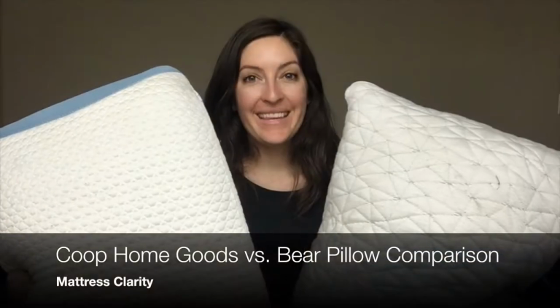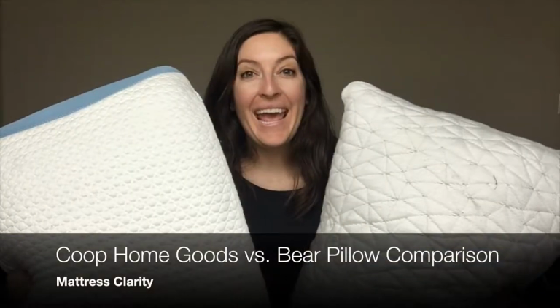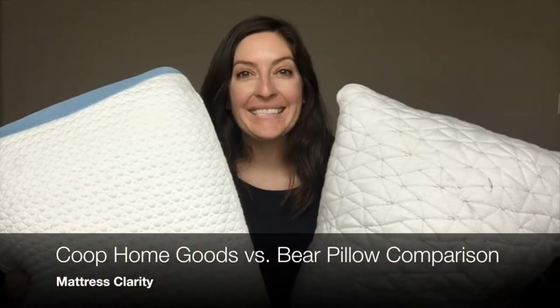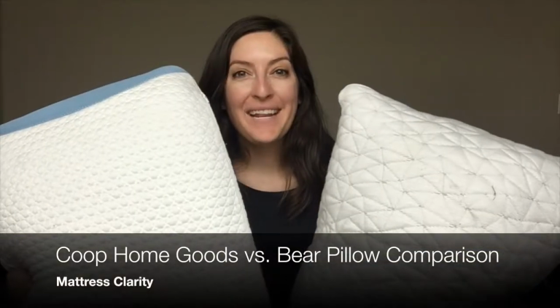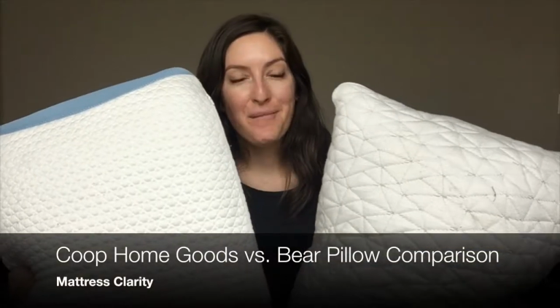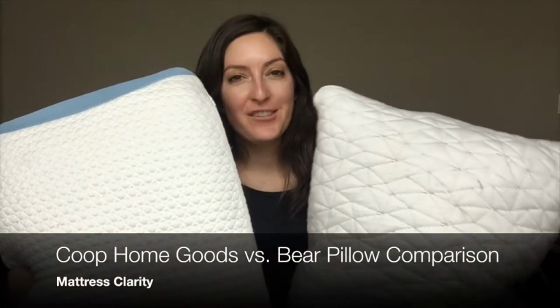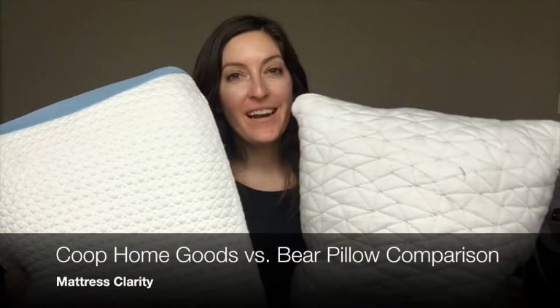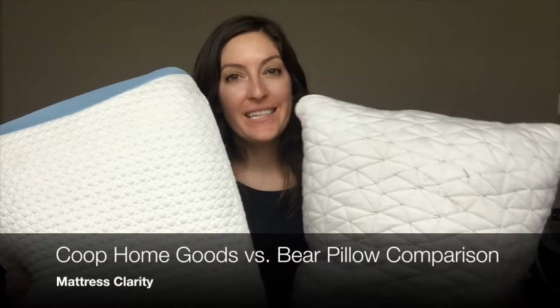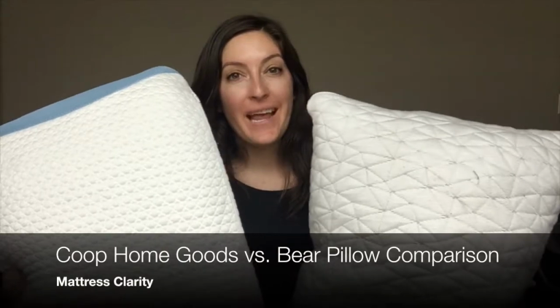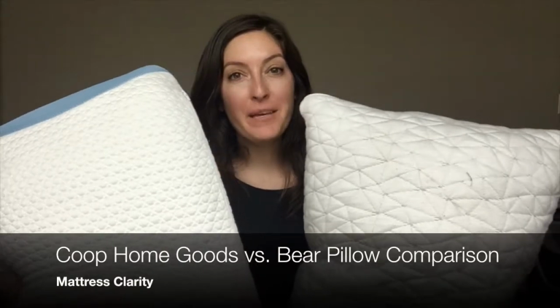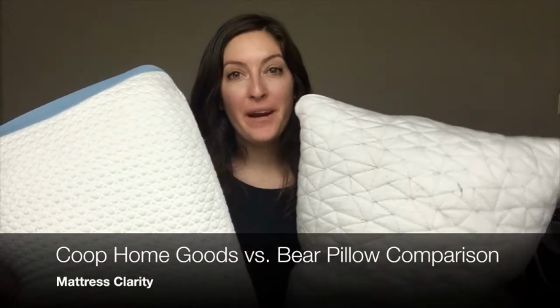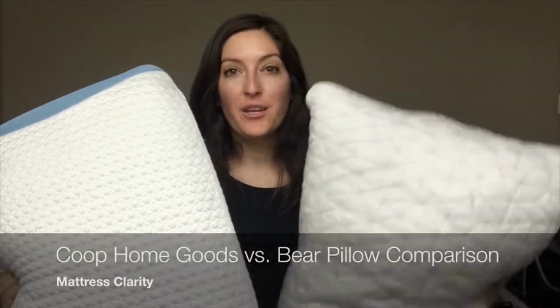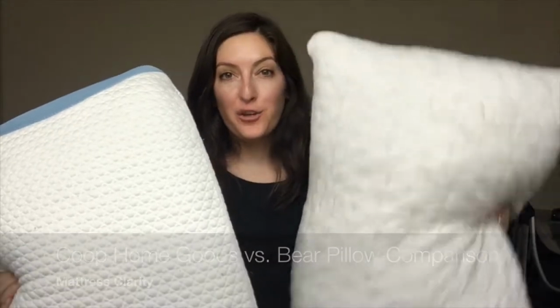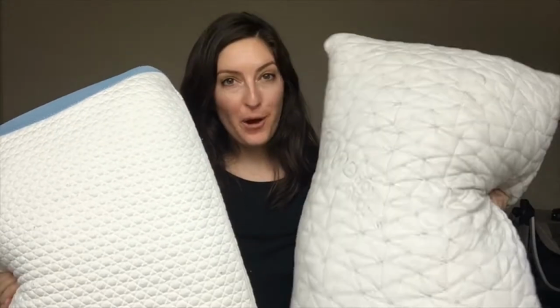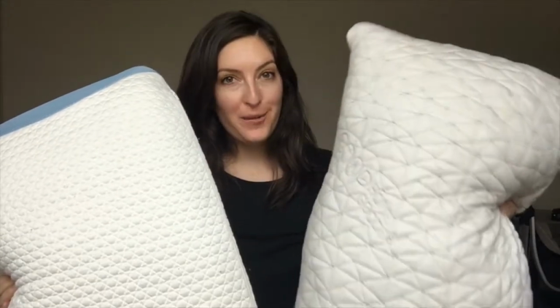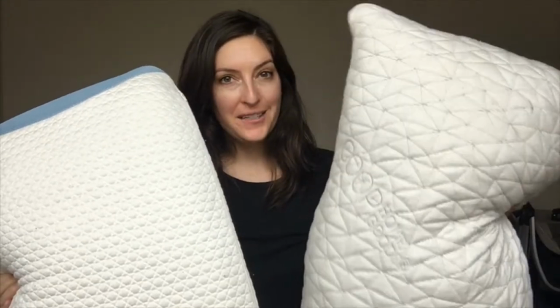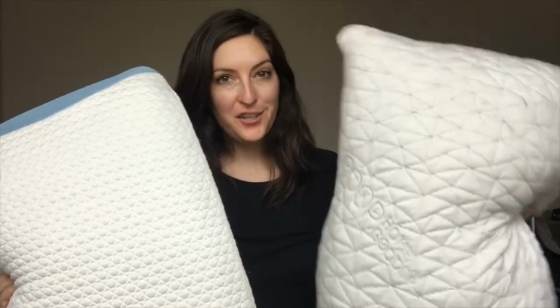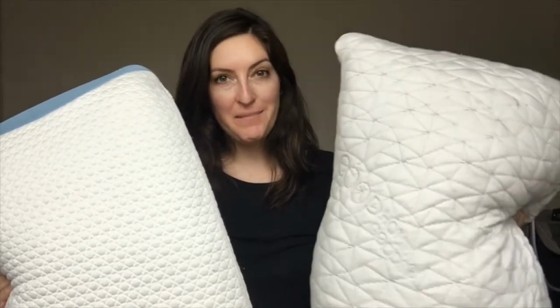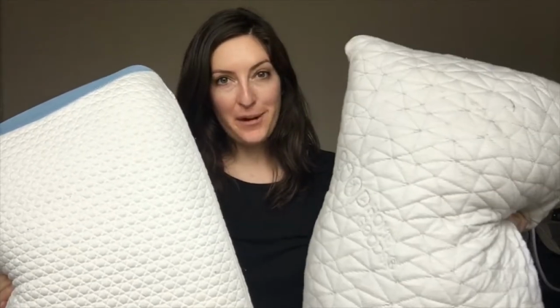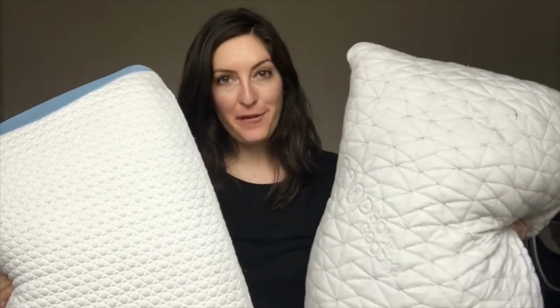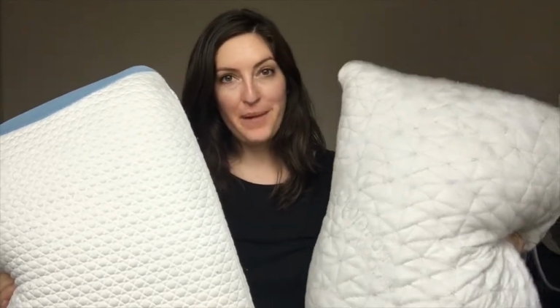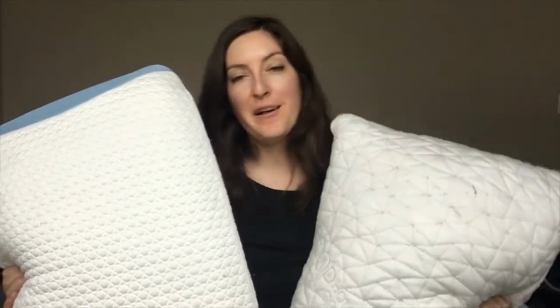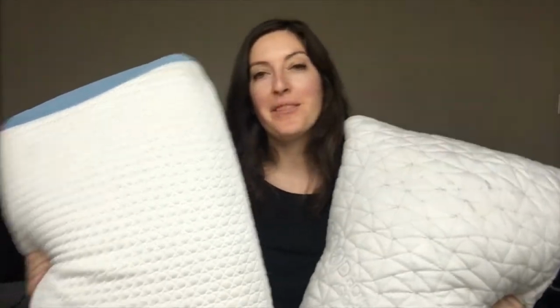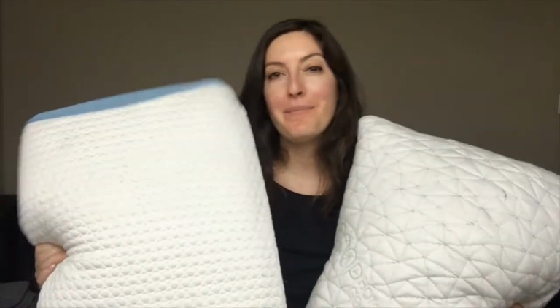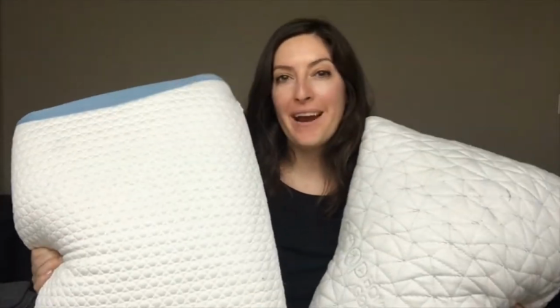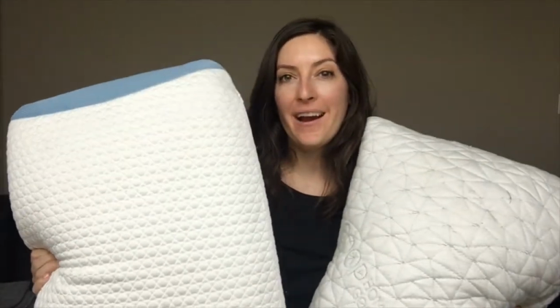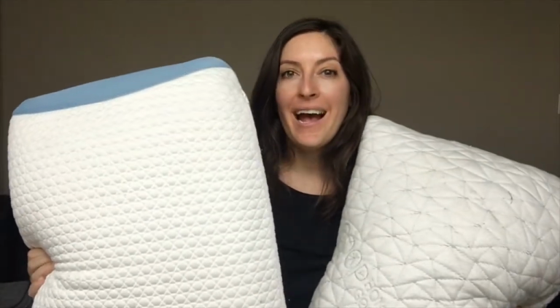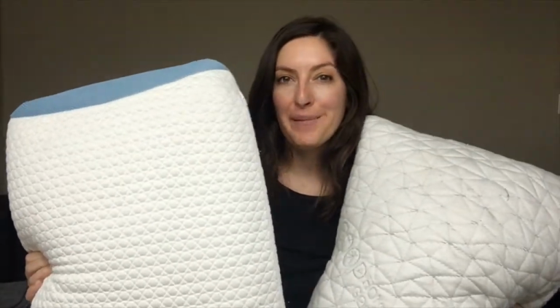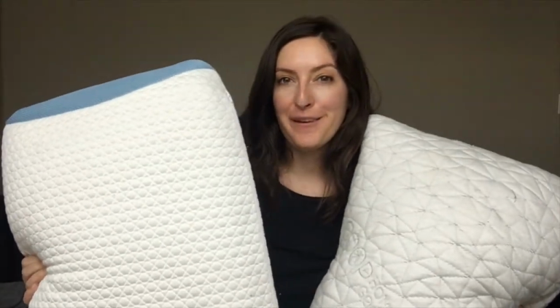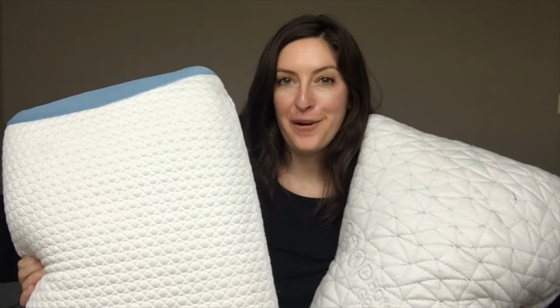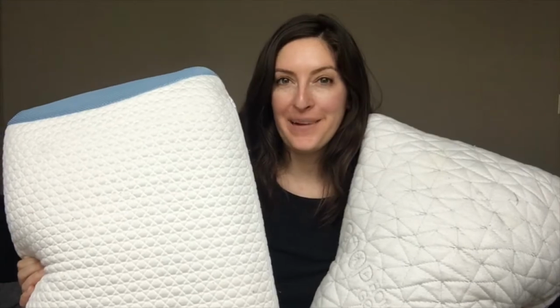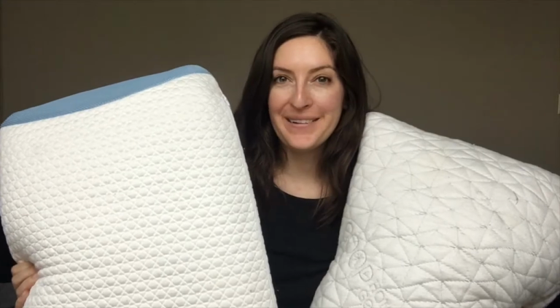Hey, it's Katie from Mattress Clarity. Today I'm comparing the Coop Home Goods Shredded Memory Foam Pillow with the Bear Hybrid Foam Pillow.